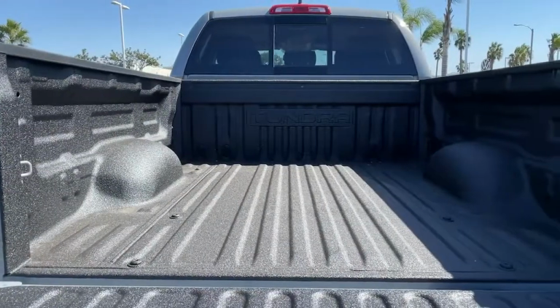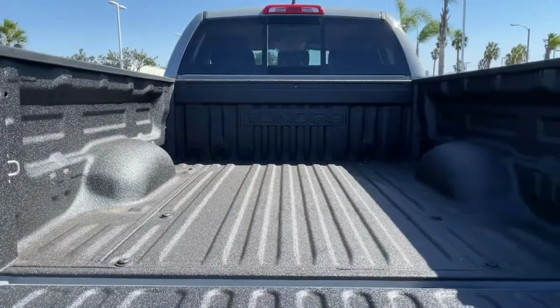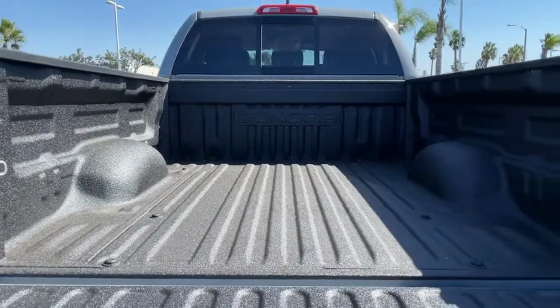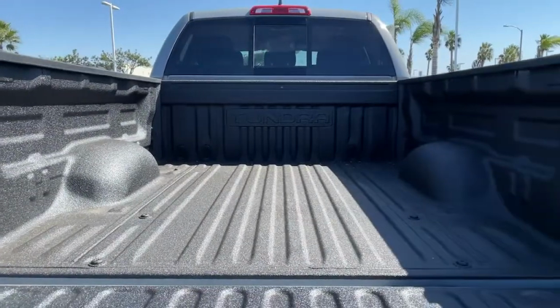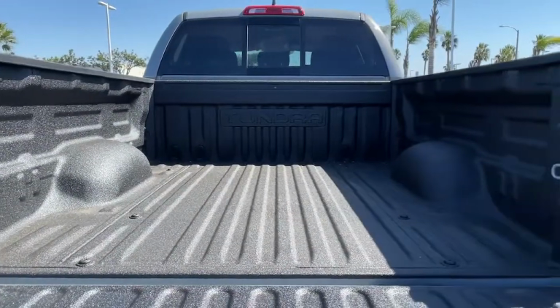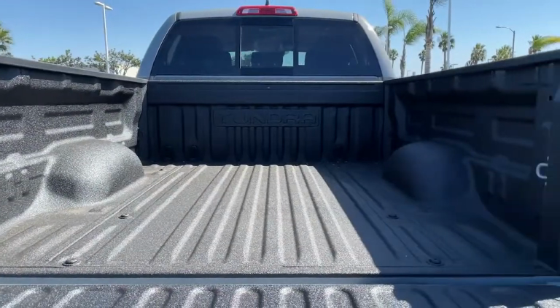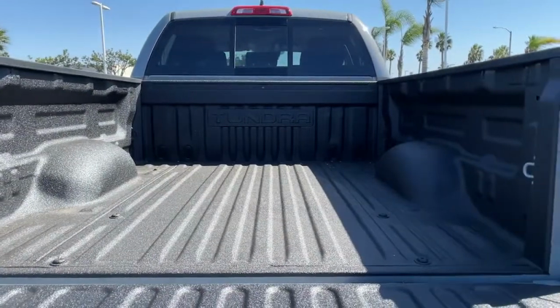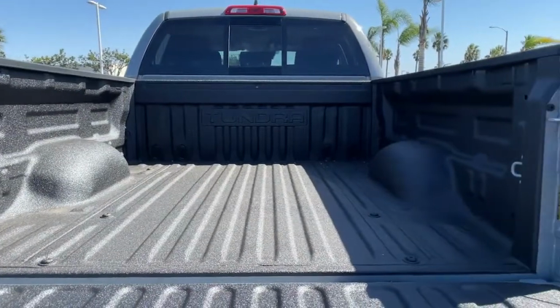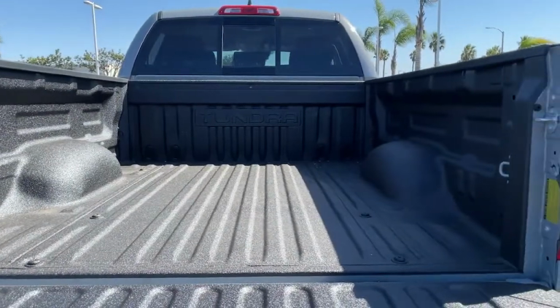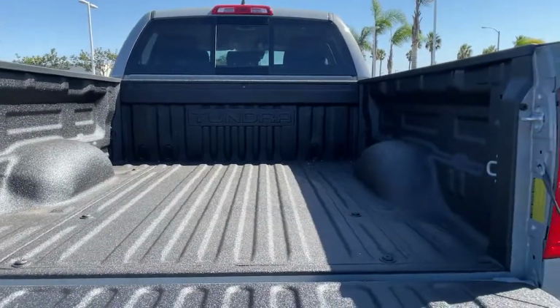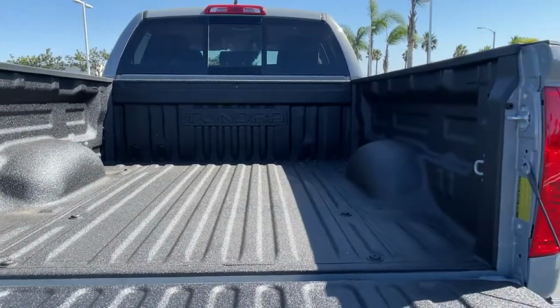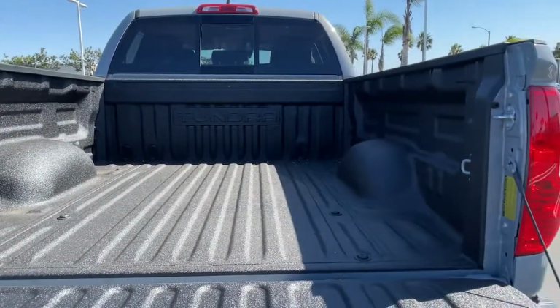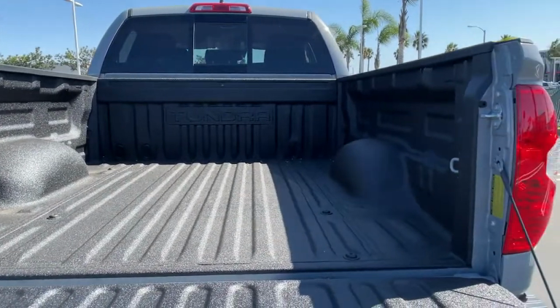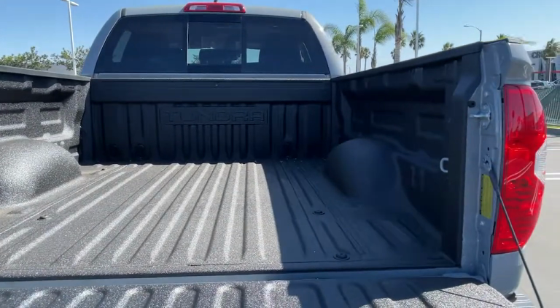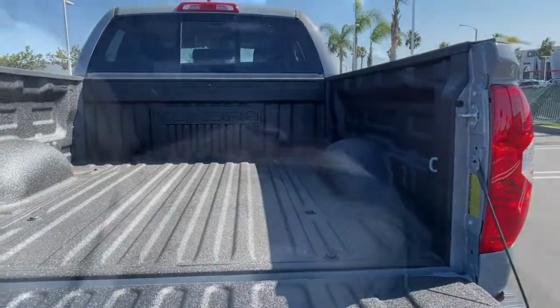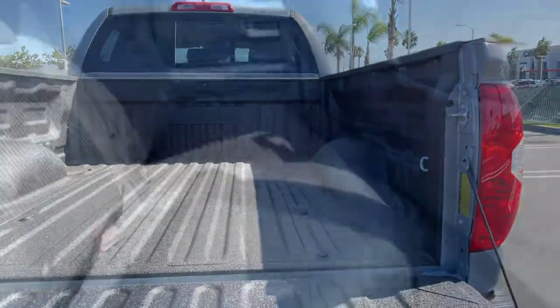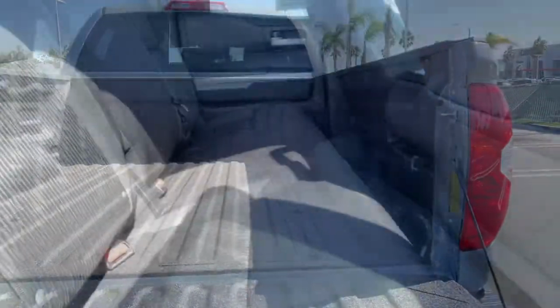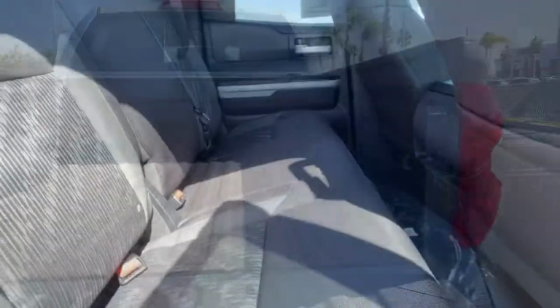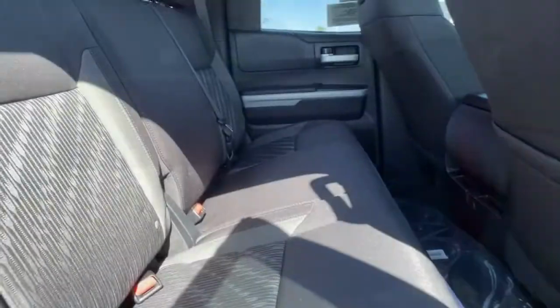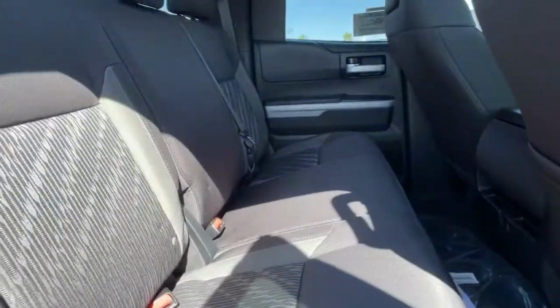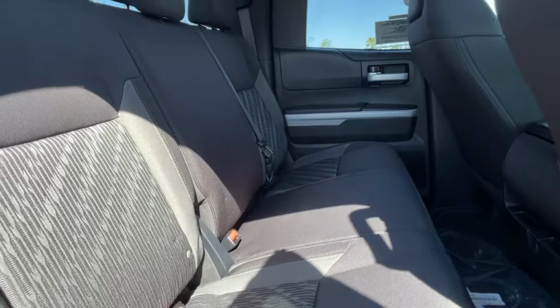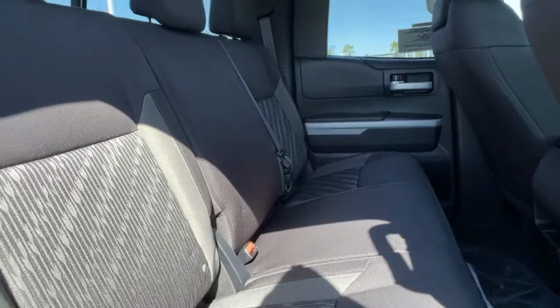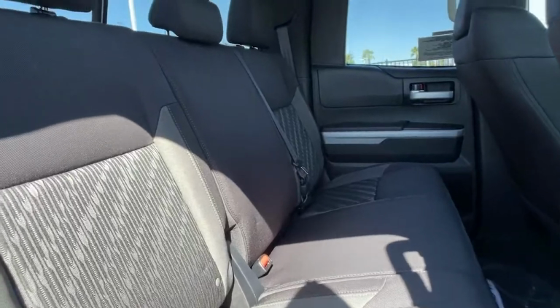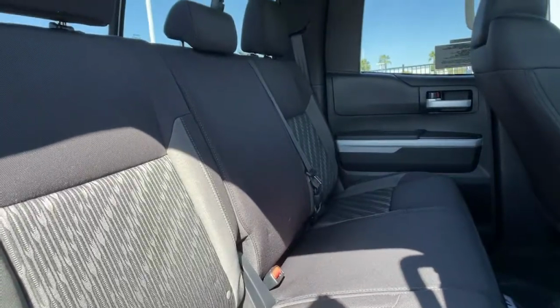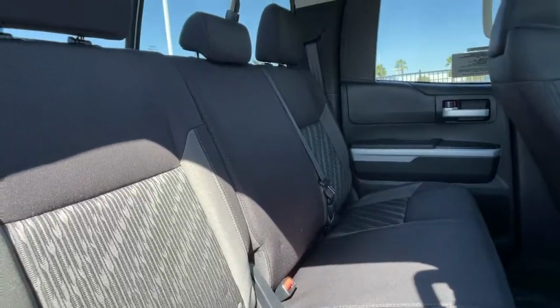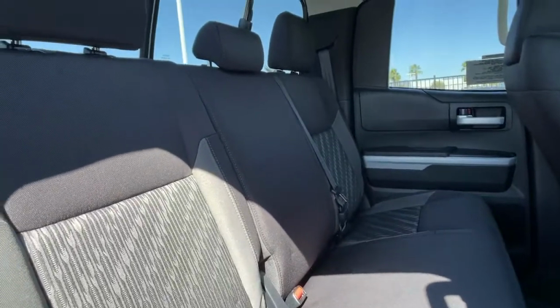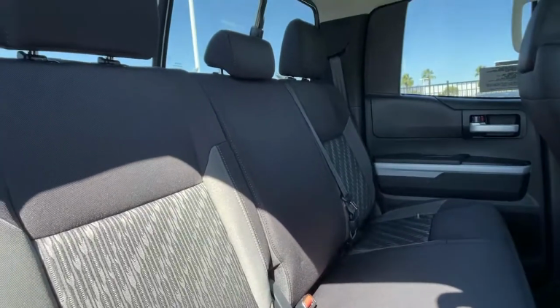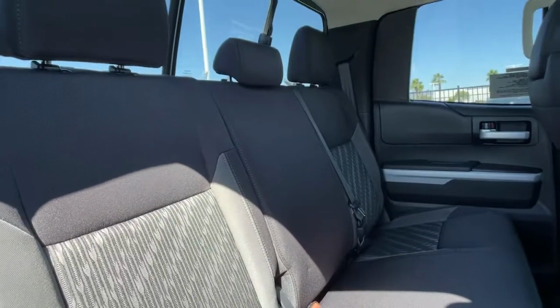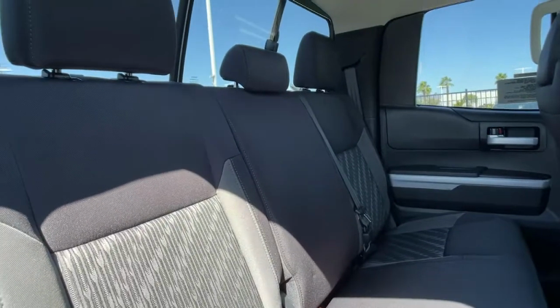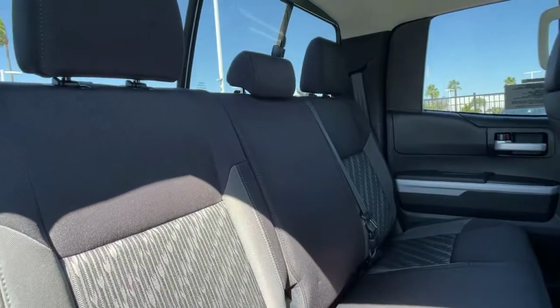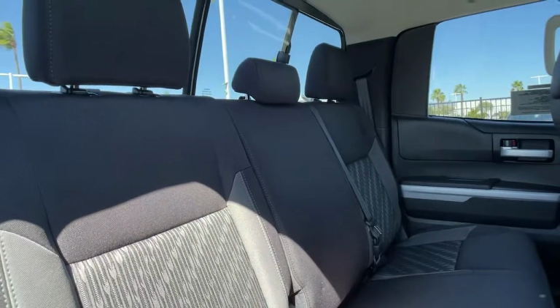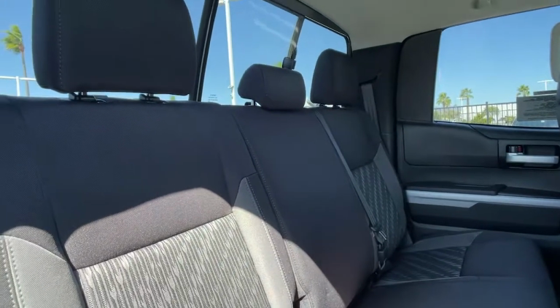Heated mirrors, fog lamps, backup camera, electronic stability control, trailer hitch.